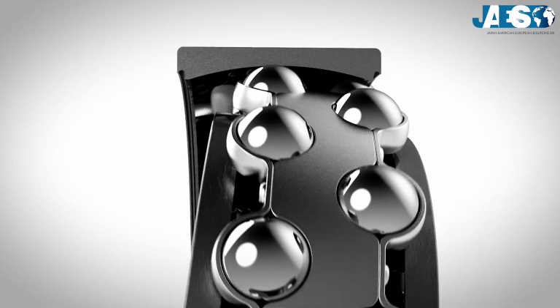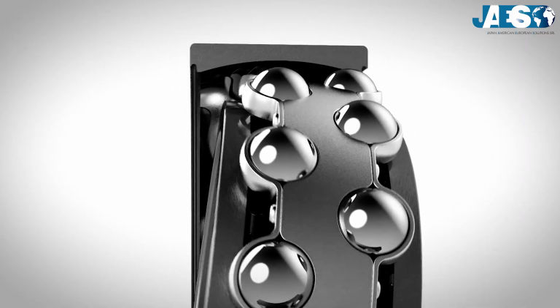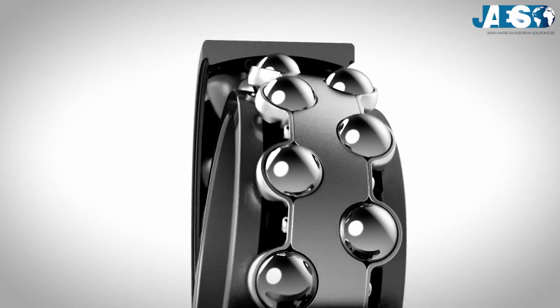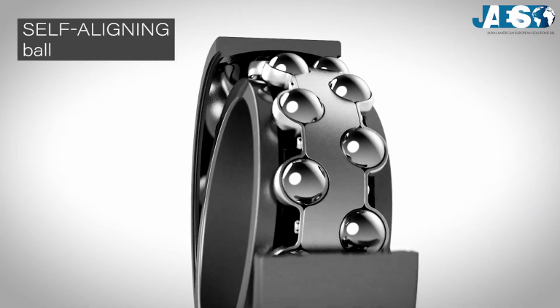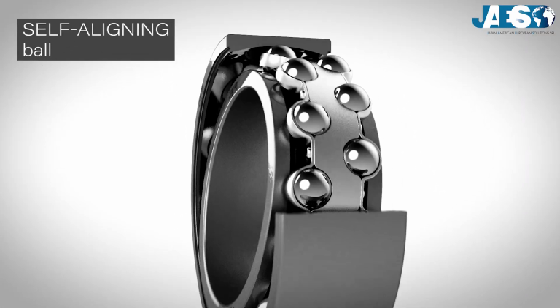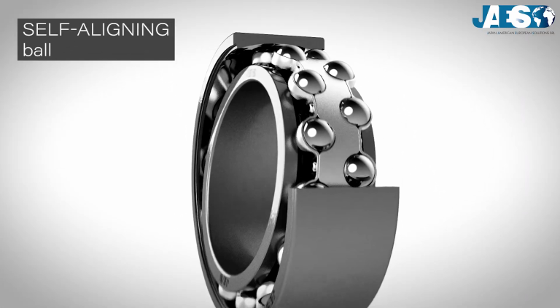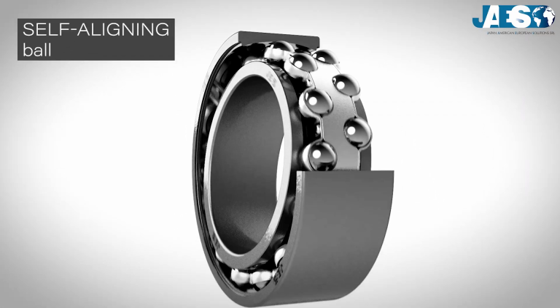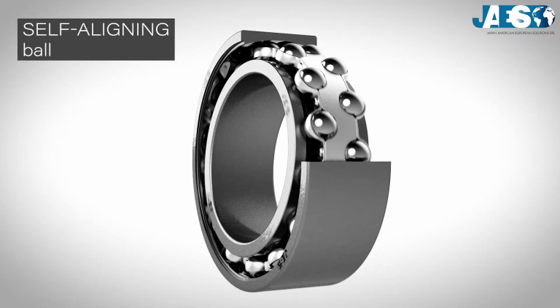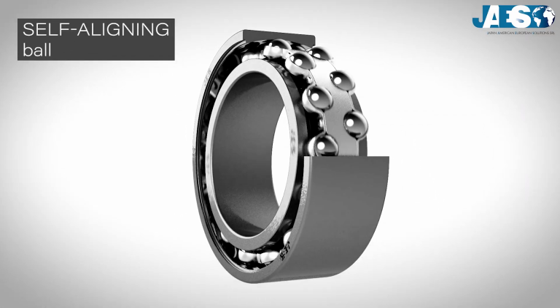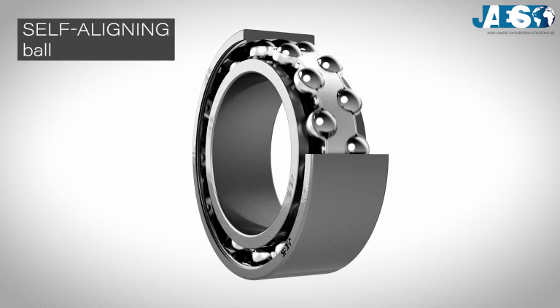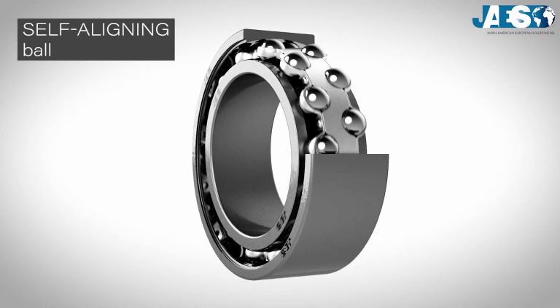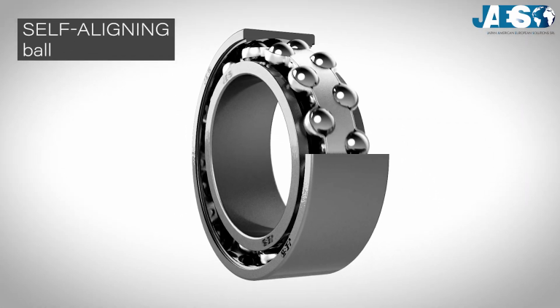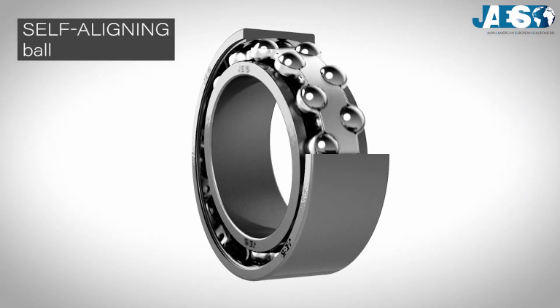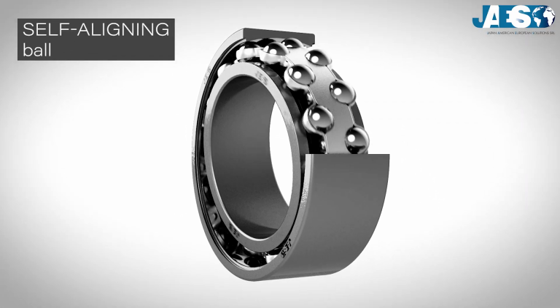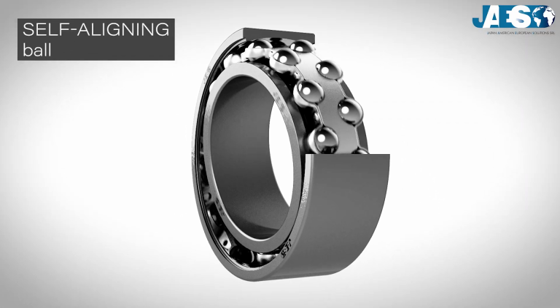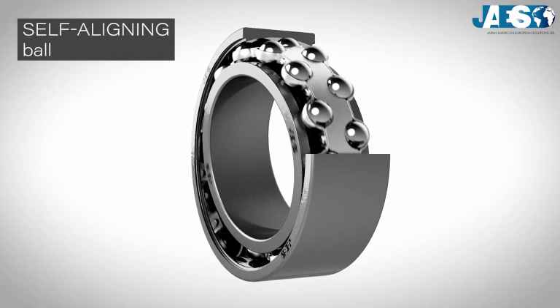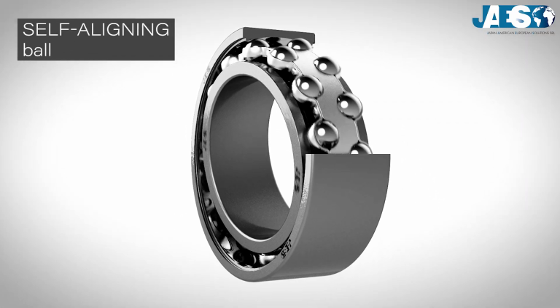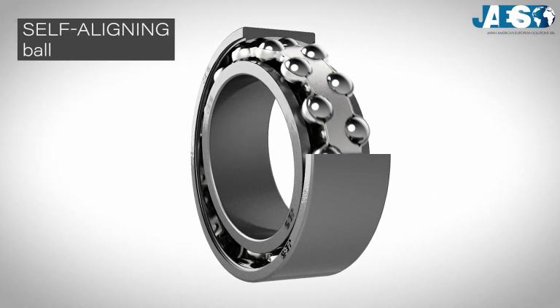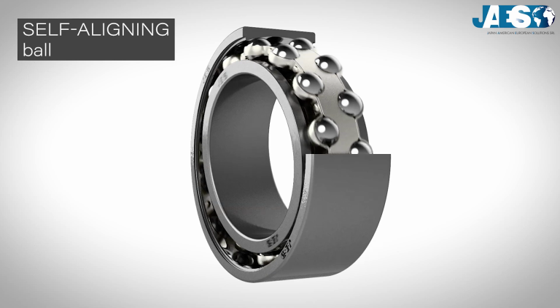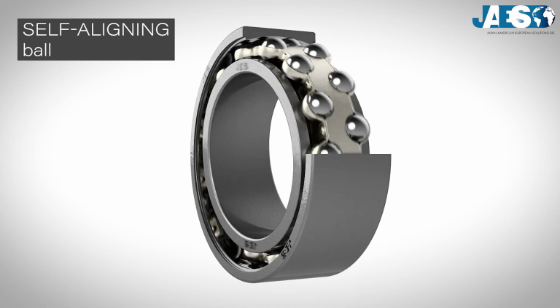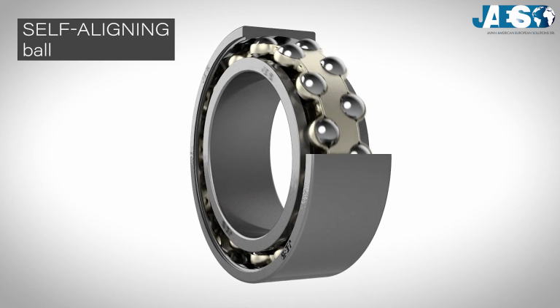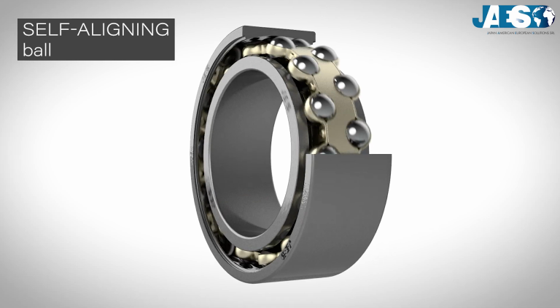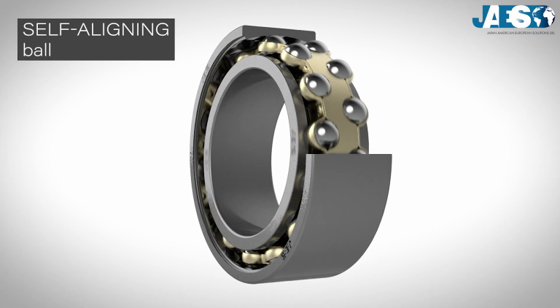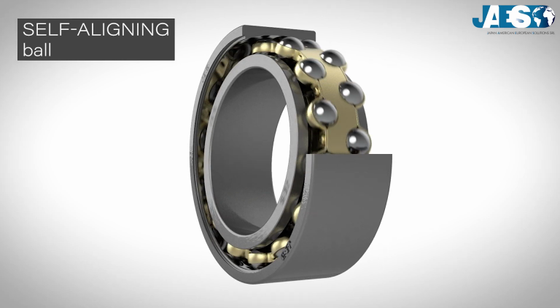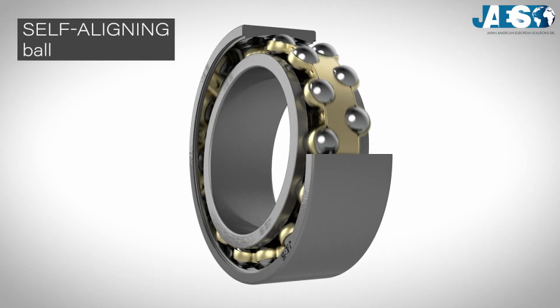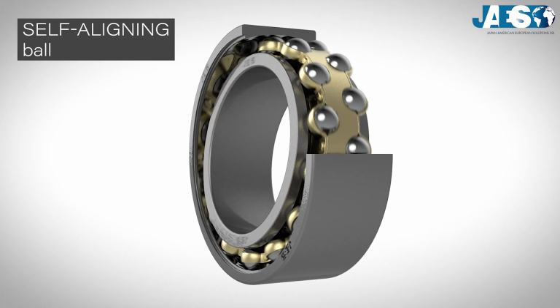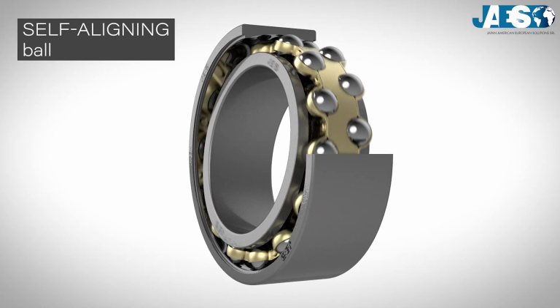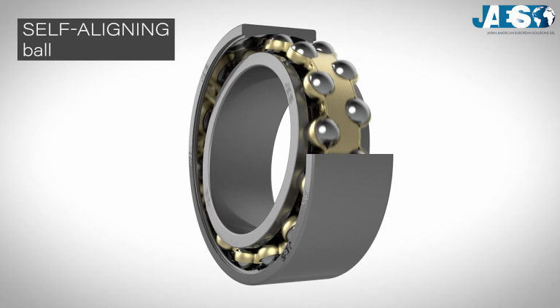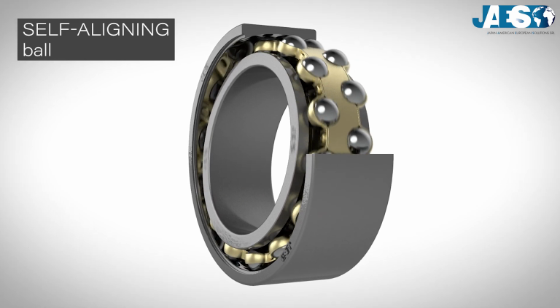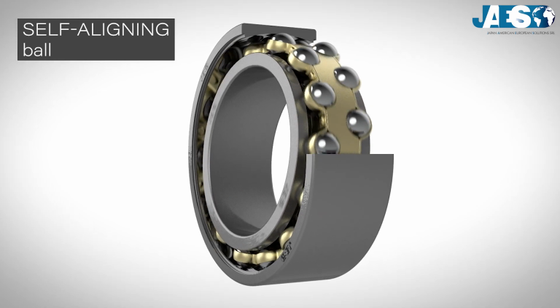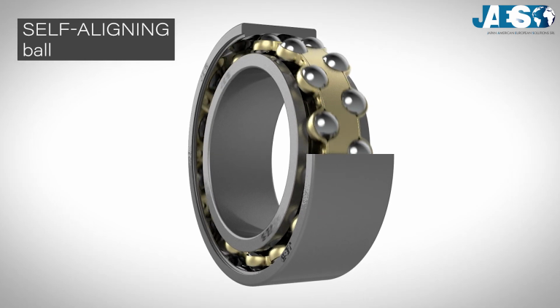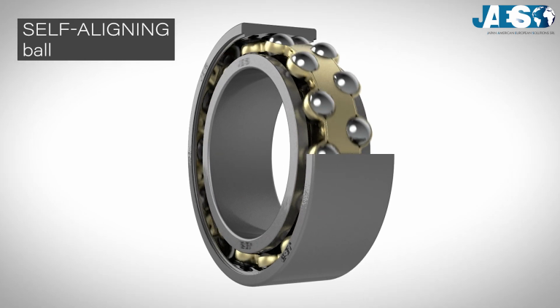Do you know why the self-aligning ball bearing was invented? Find out in our next video.